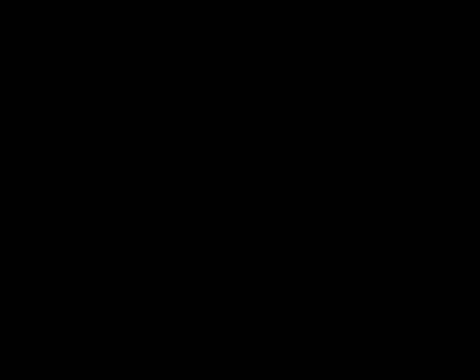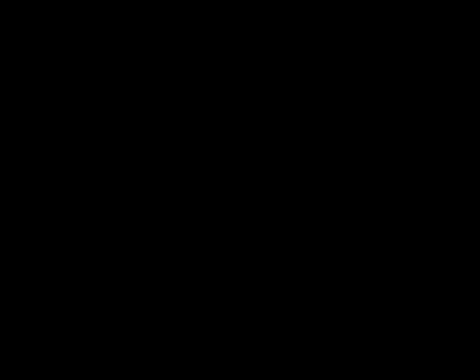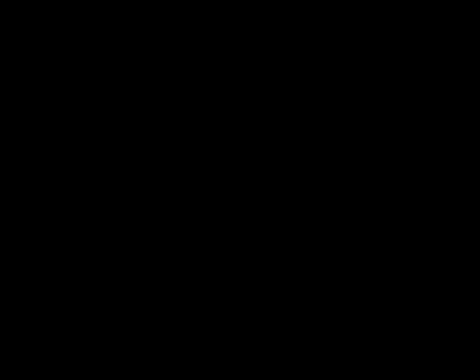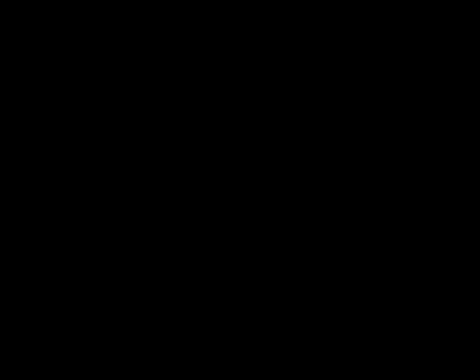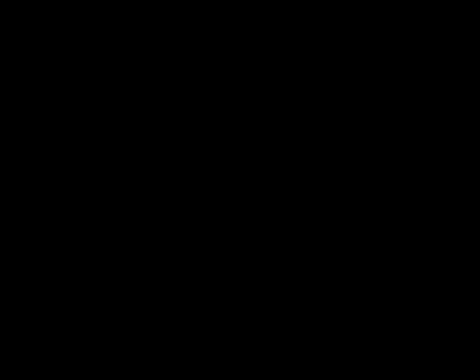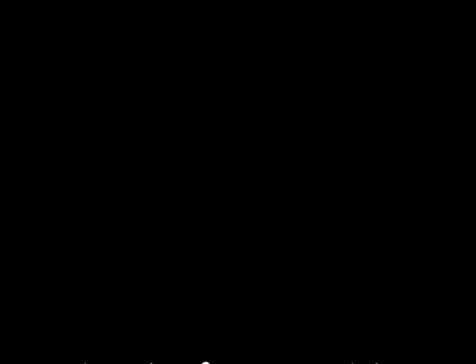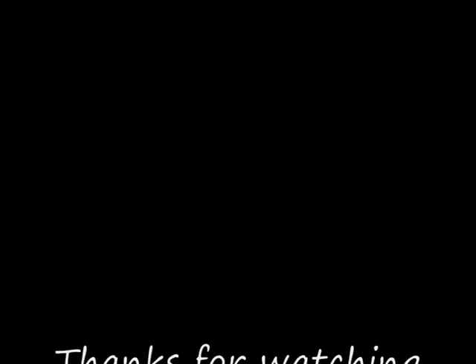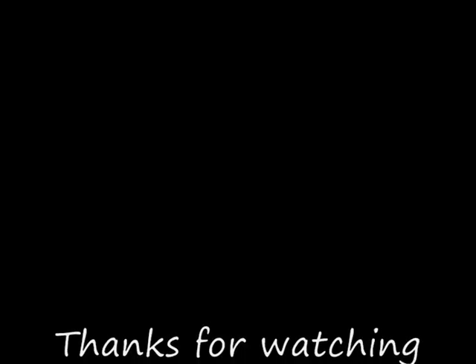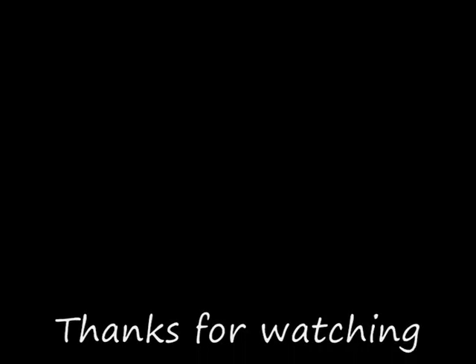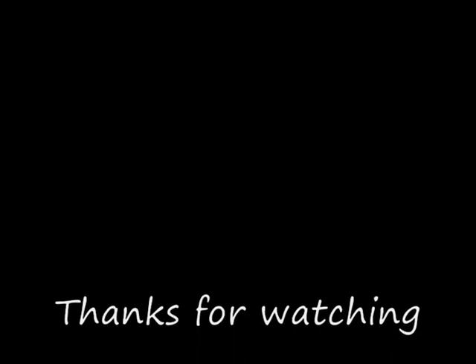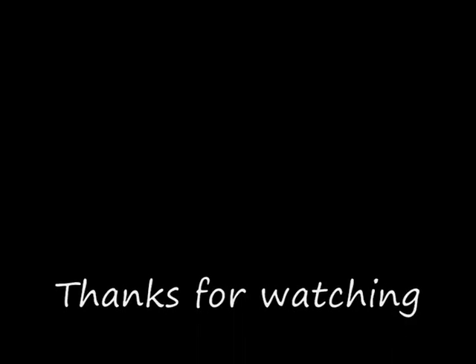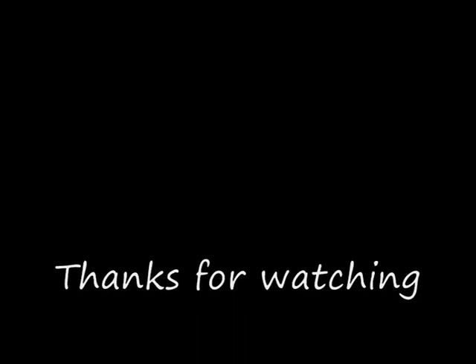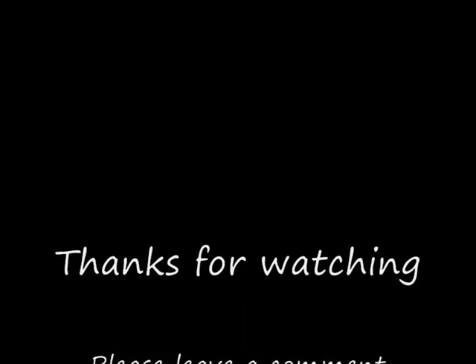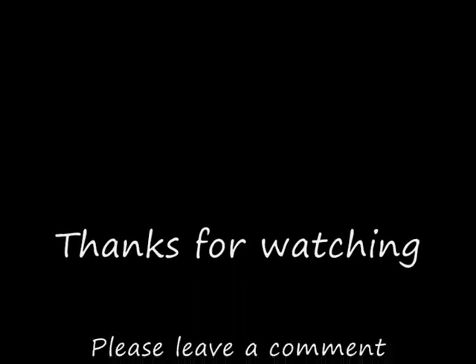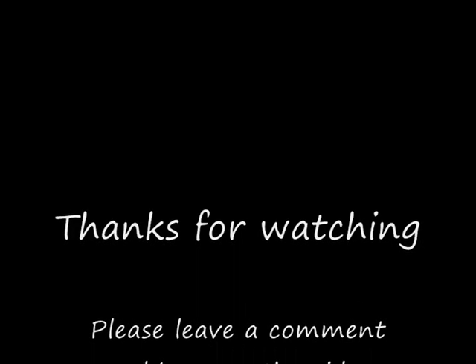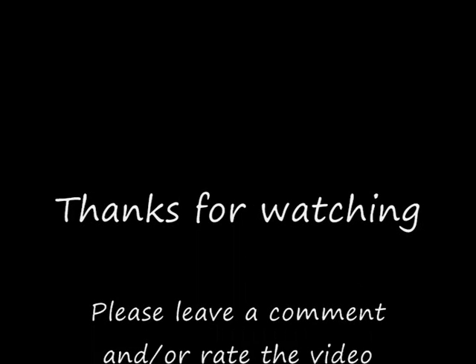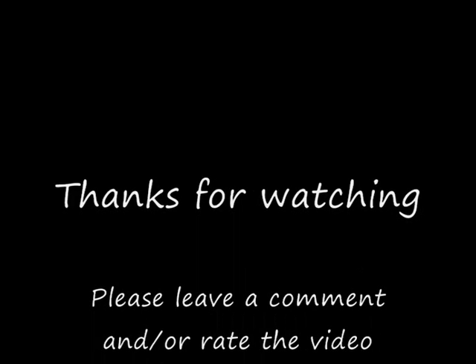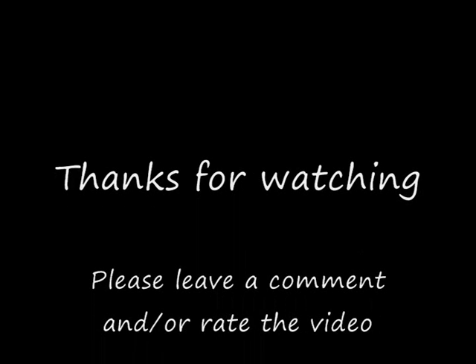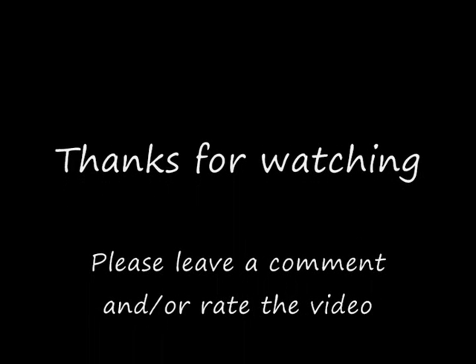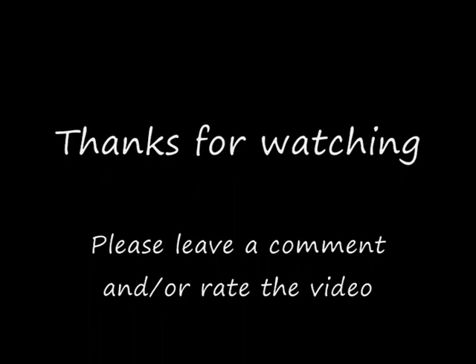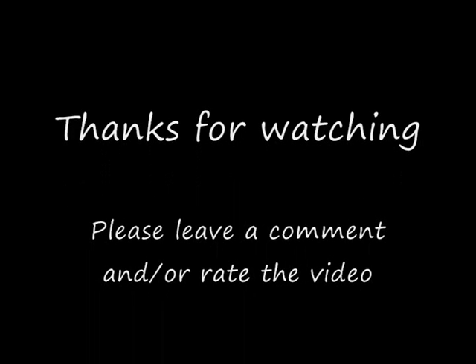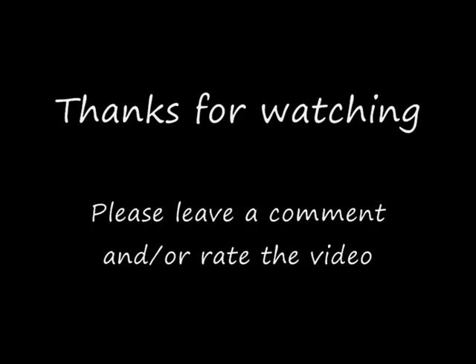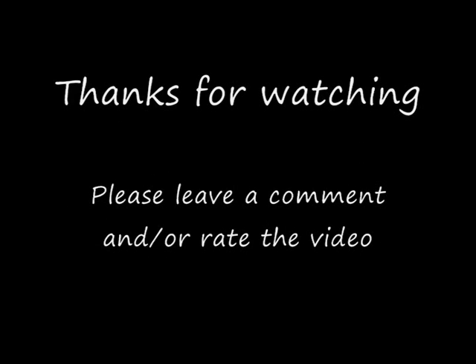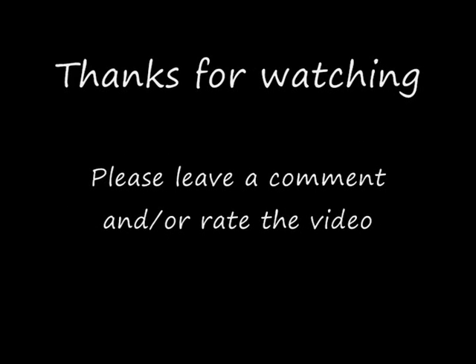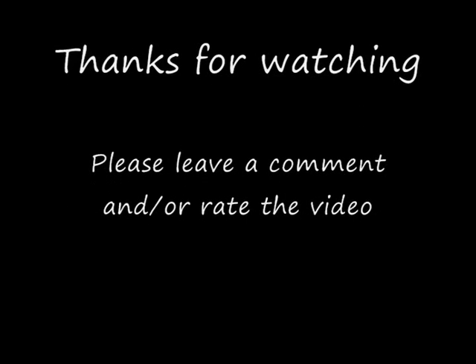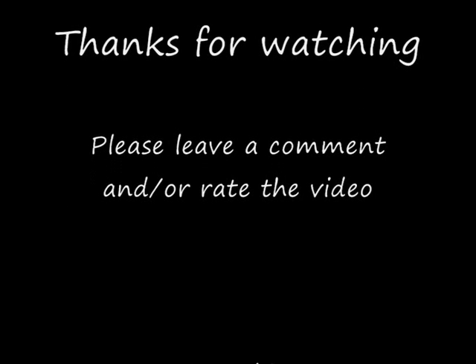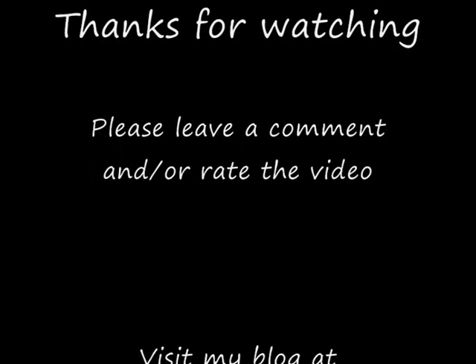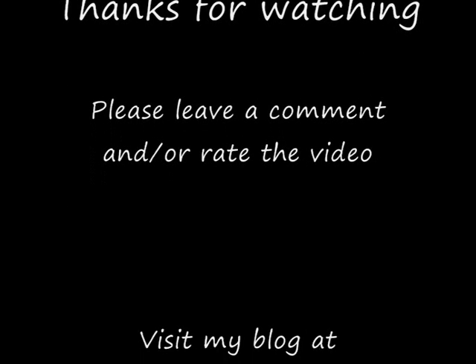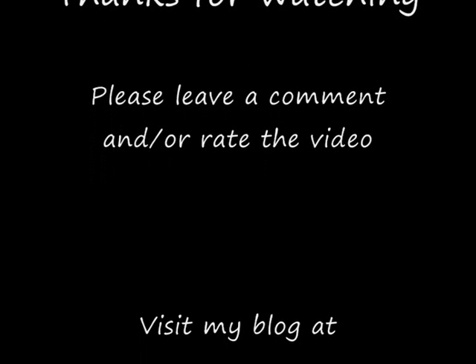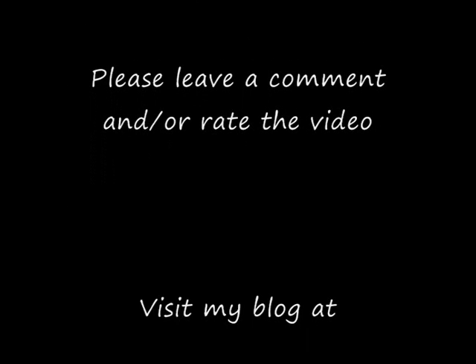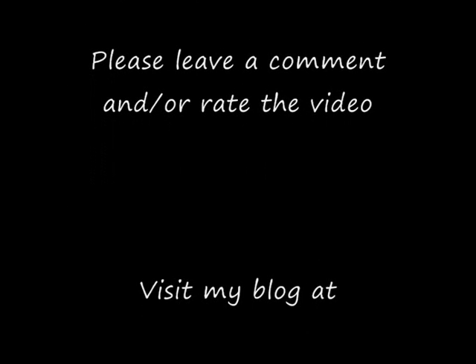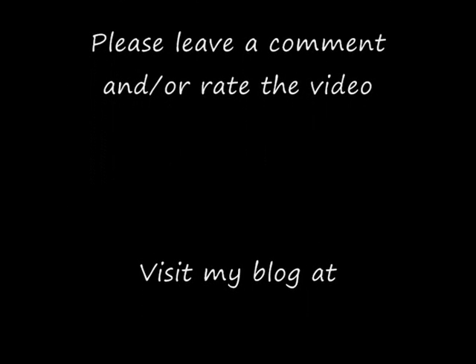Thanks for watching, and stay tuned for Part 4. Bye.